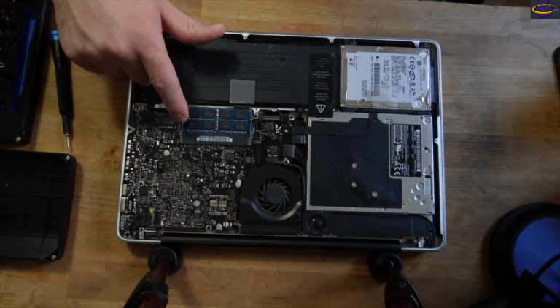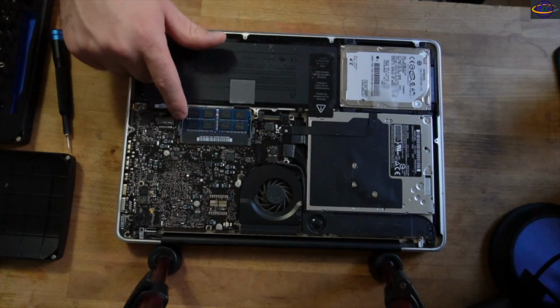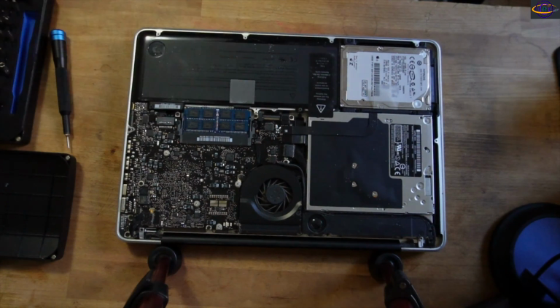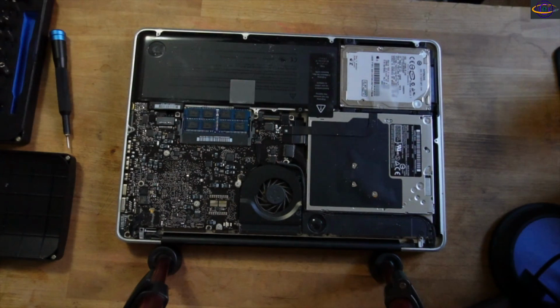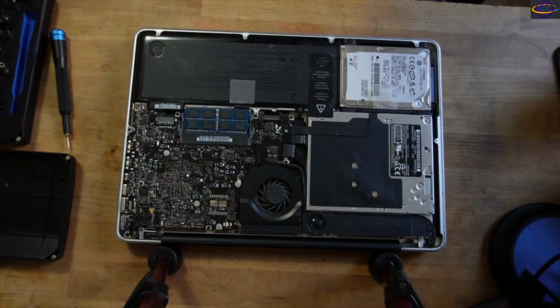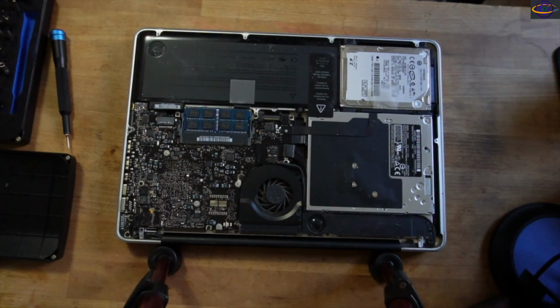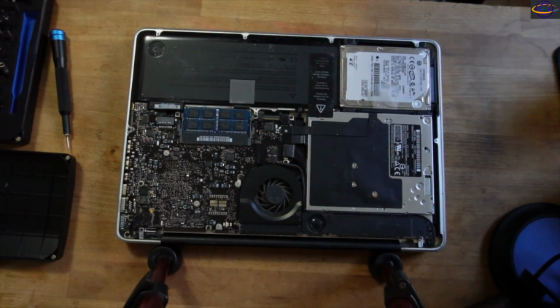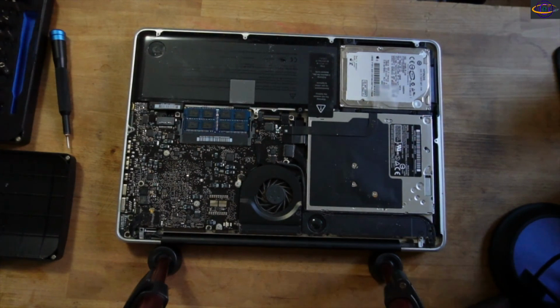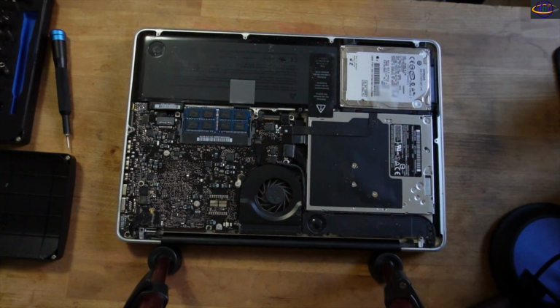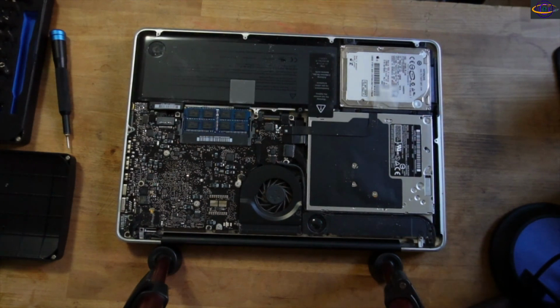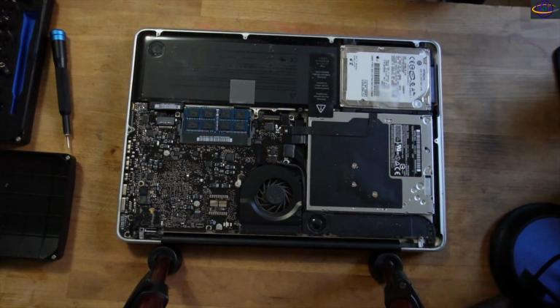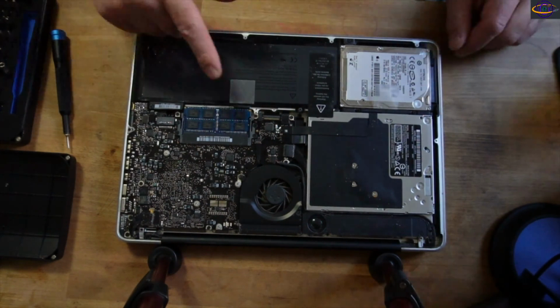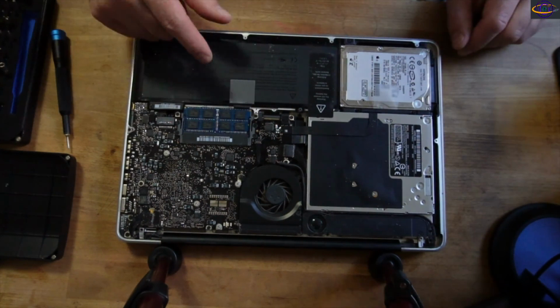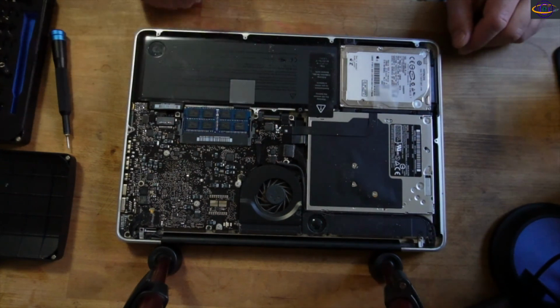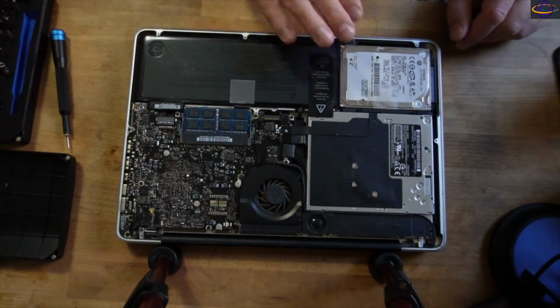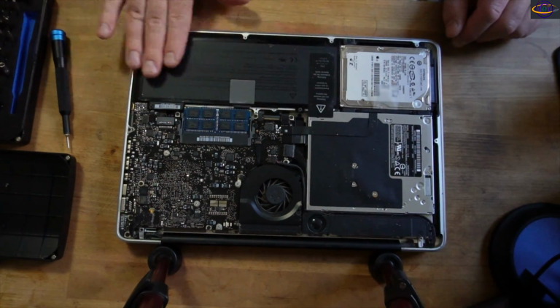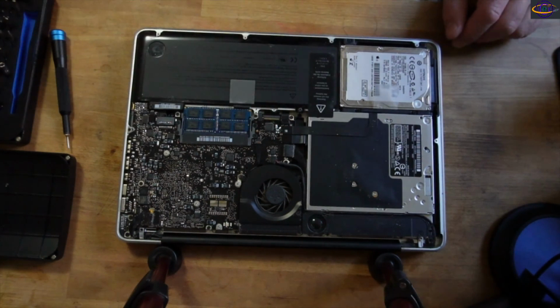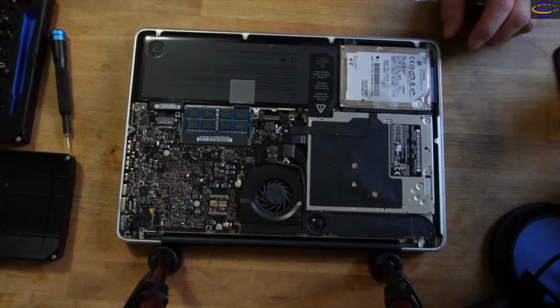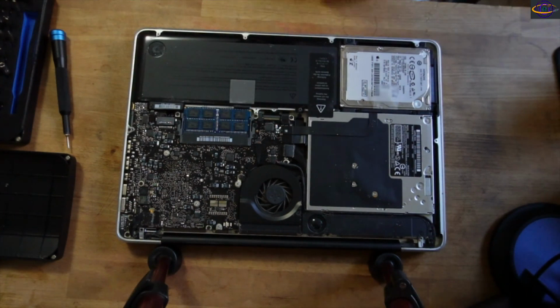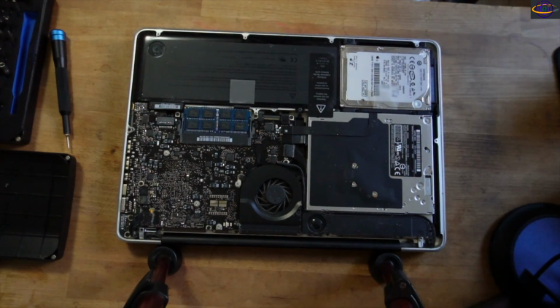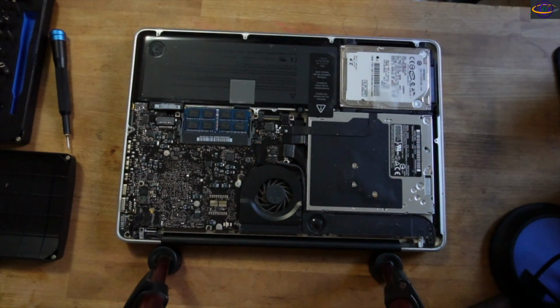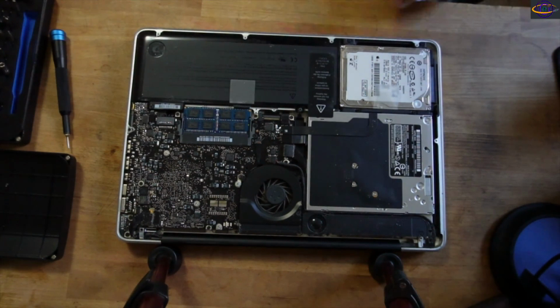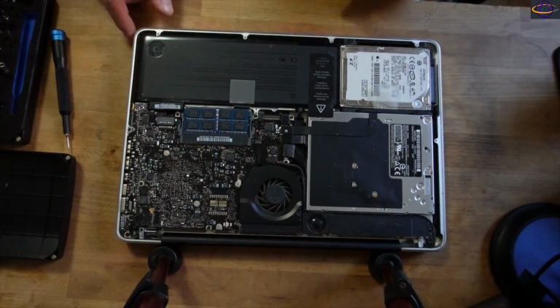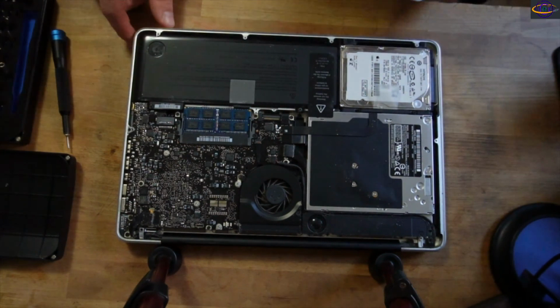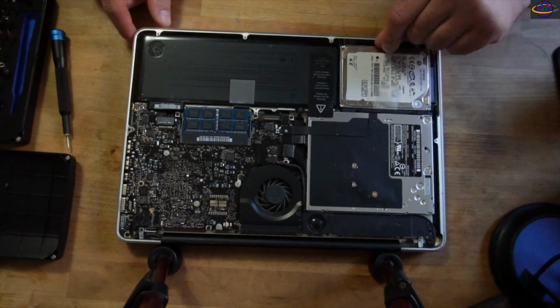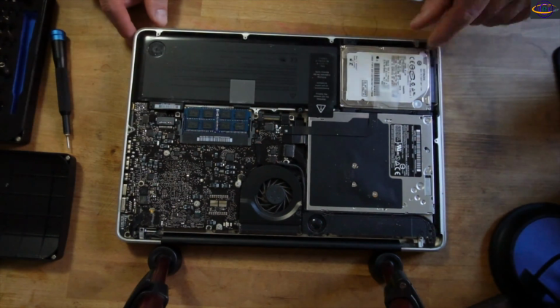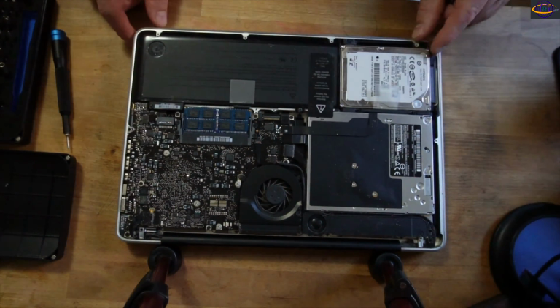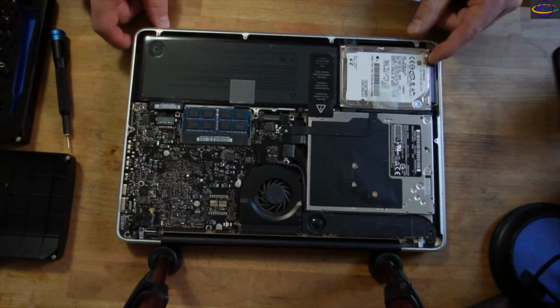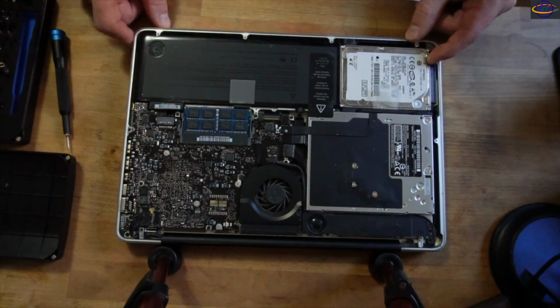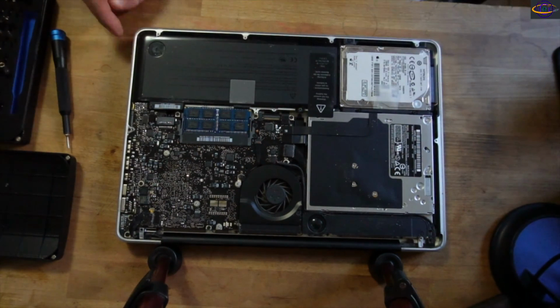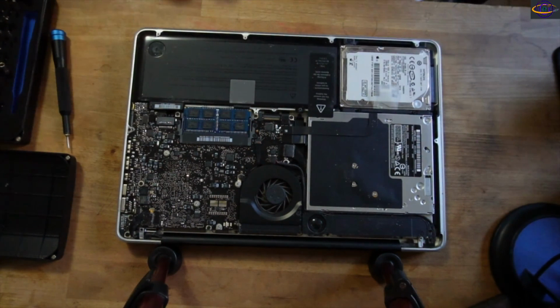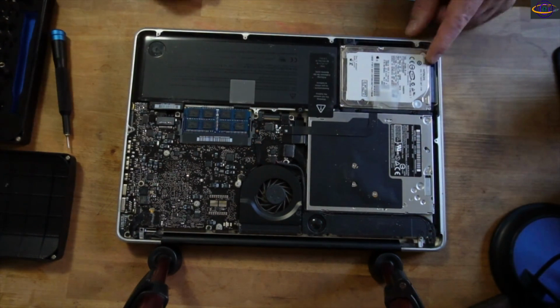You can see your hard drive there and your RAM there. That big thing there is the battery.